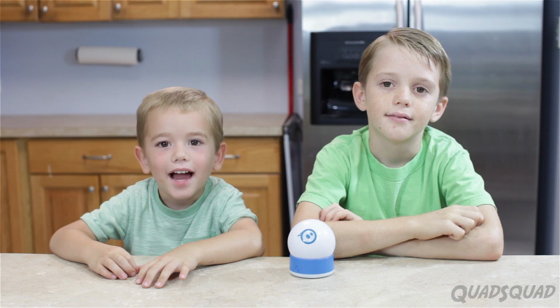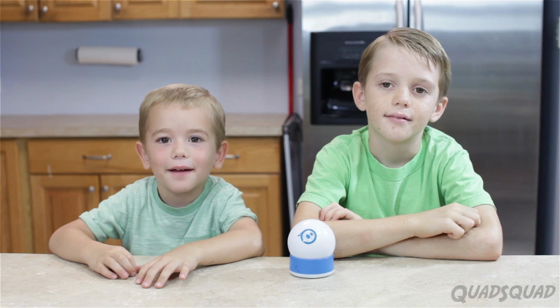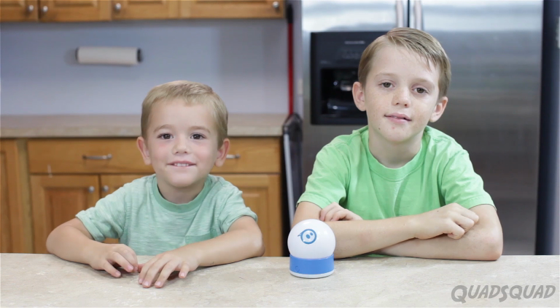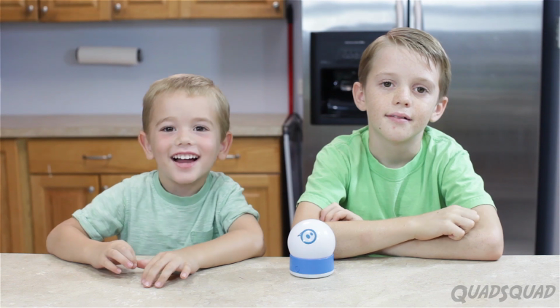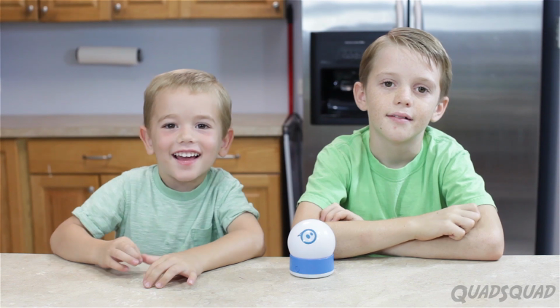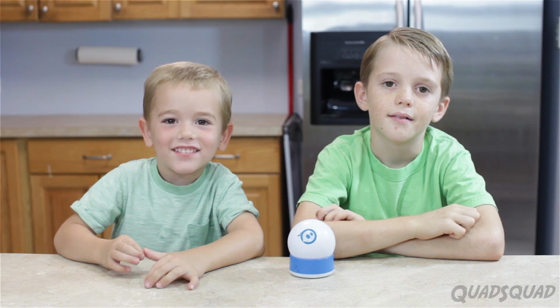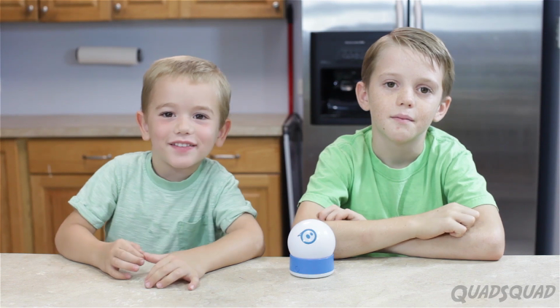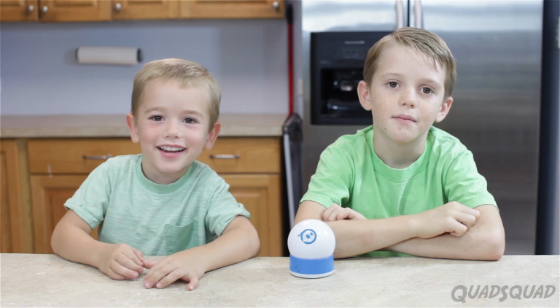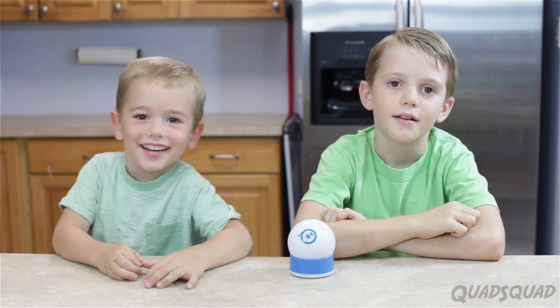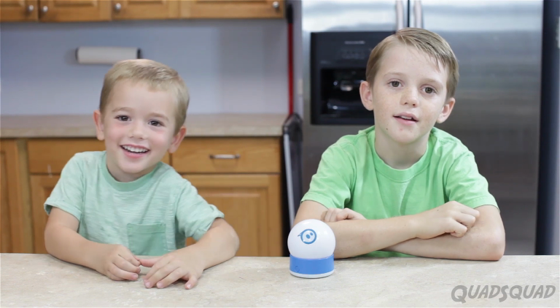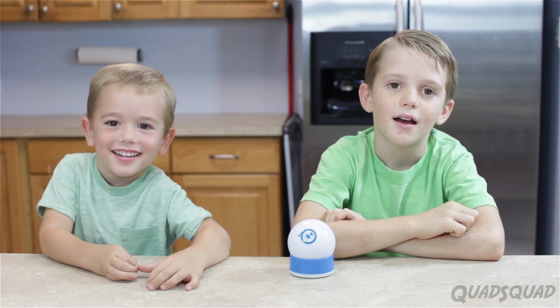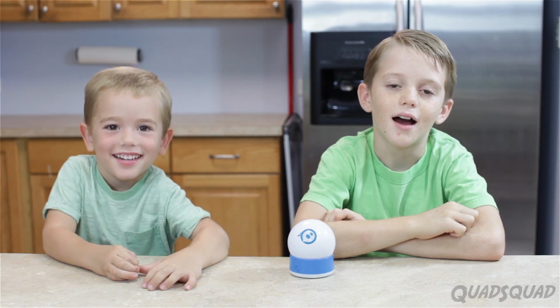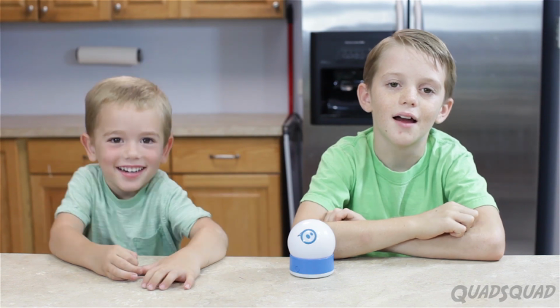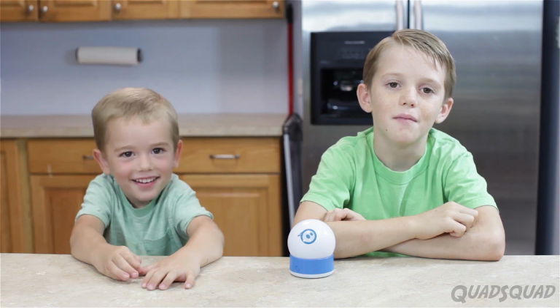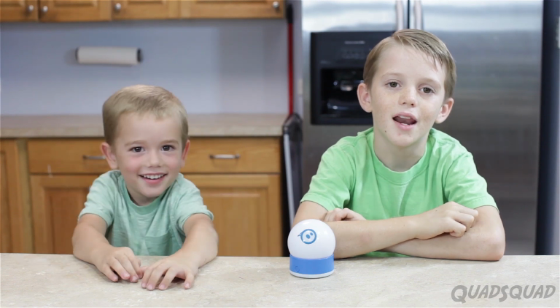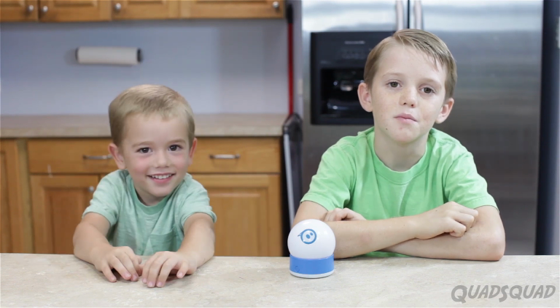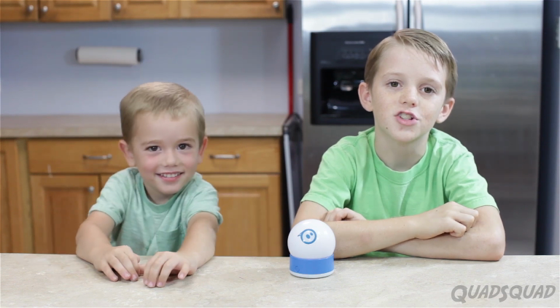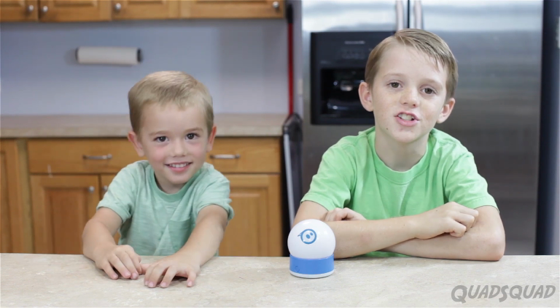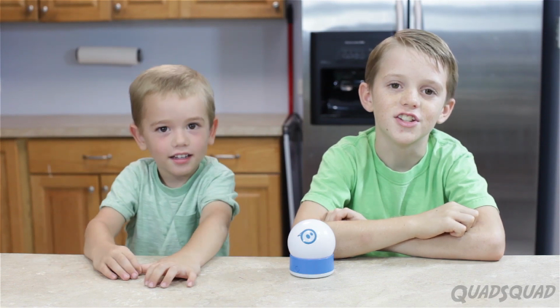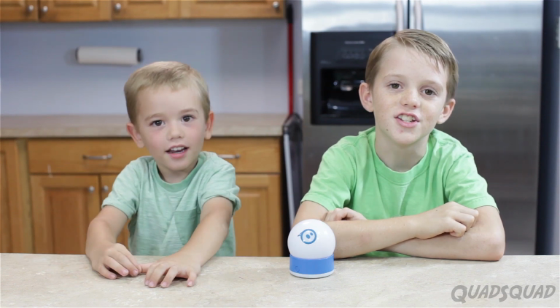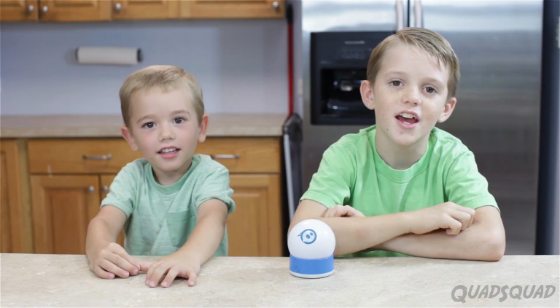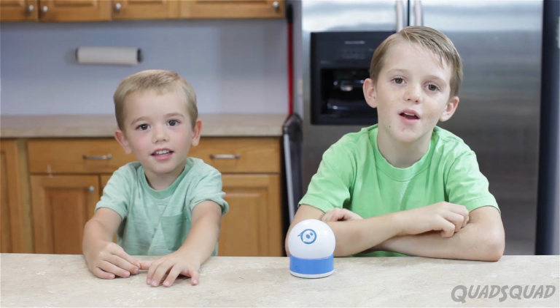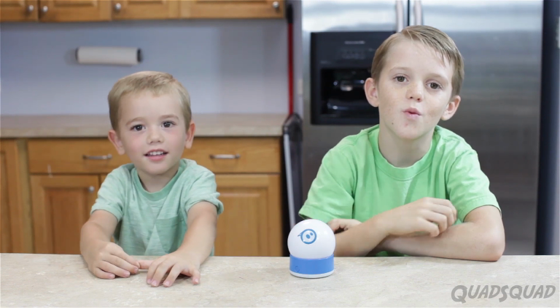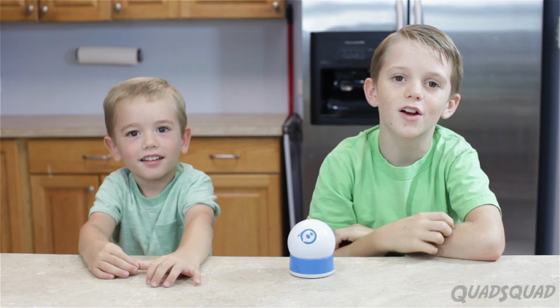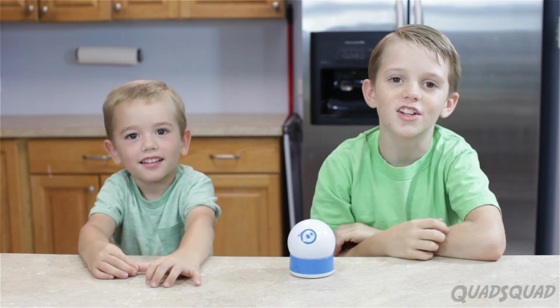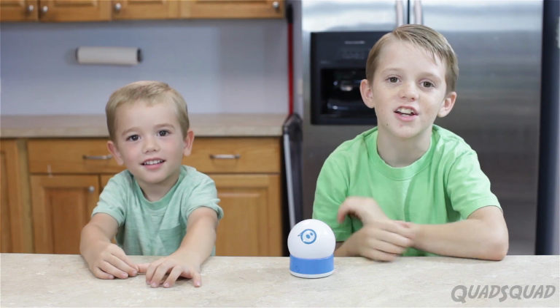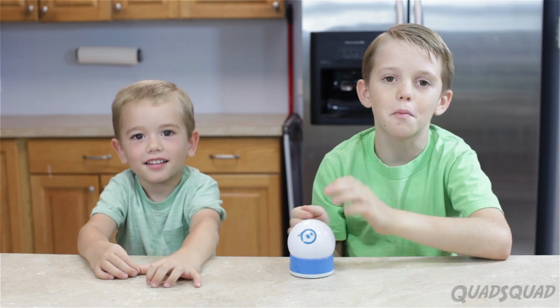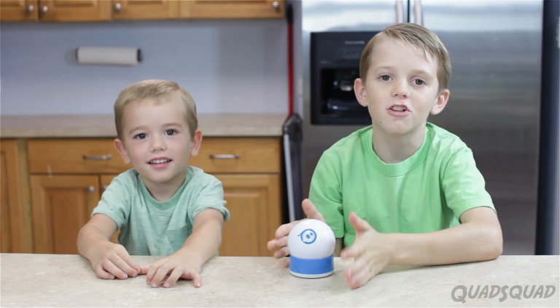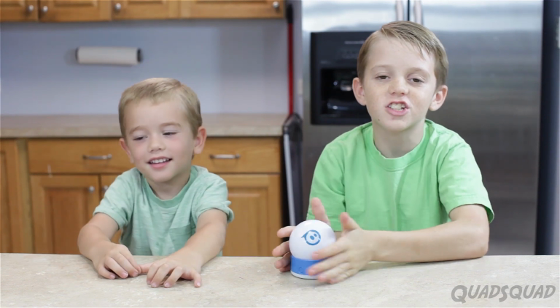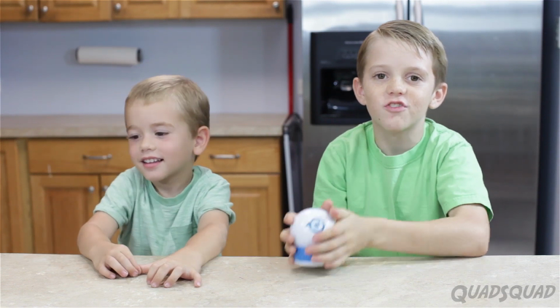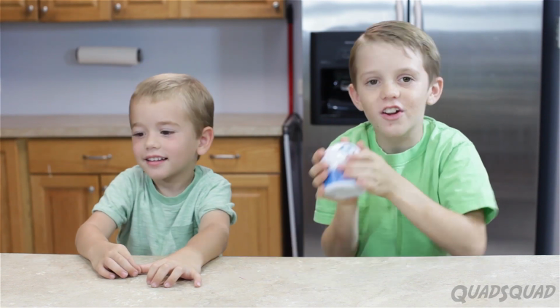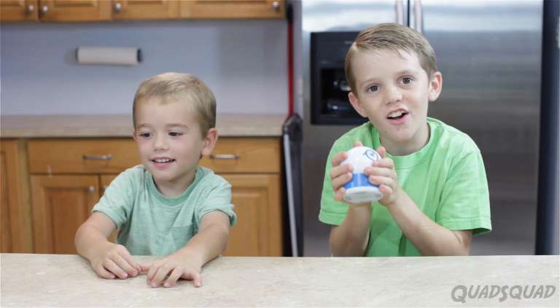Hi, my name is Brandon. Hi, my name is Justin. Today we're going to take apart a Sphero.